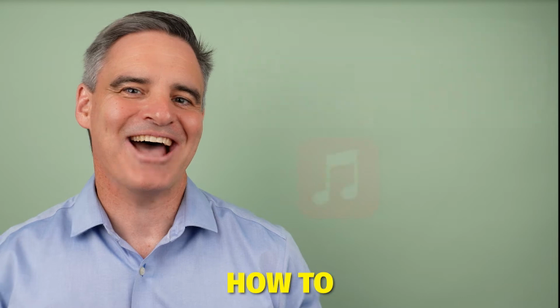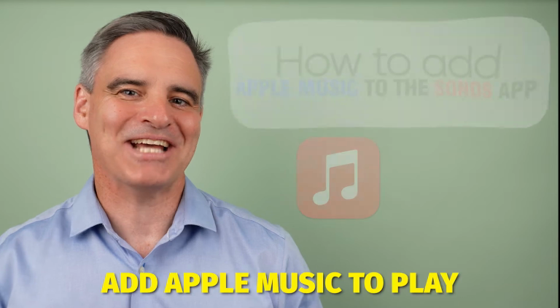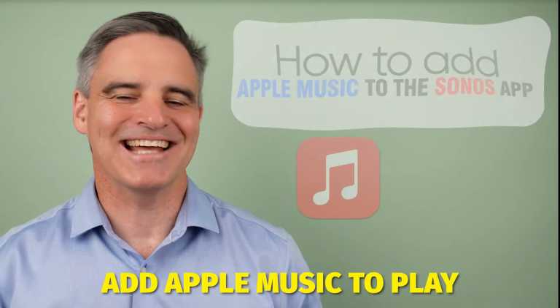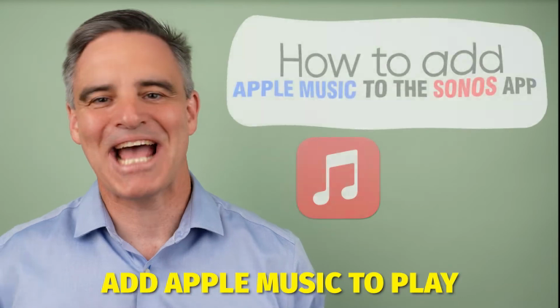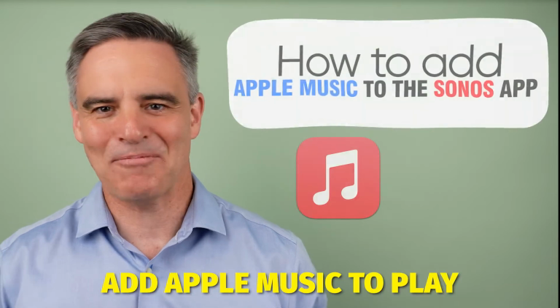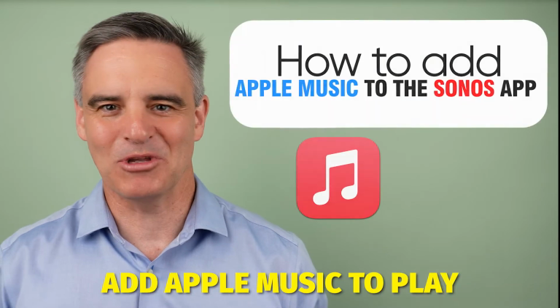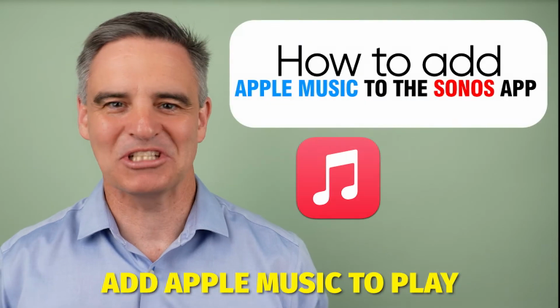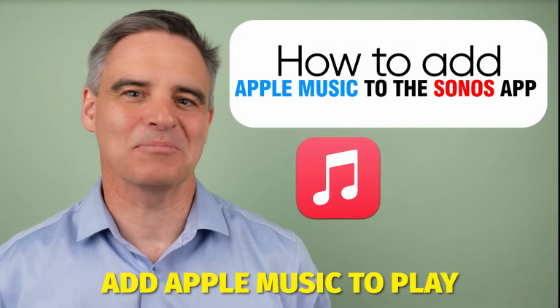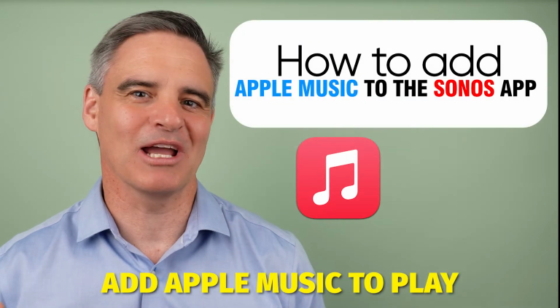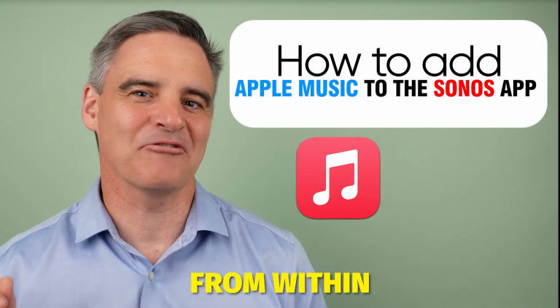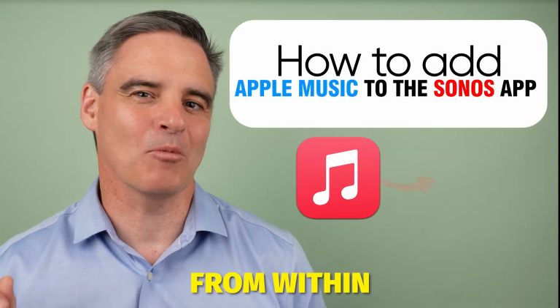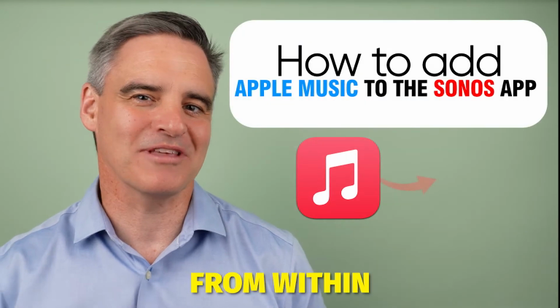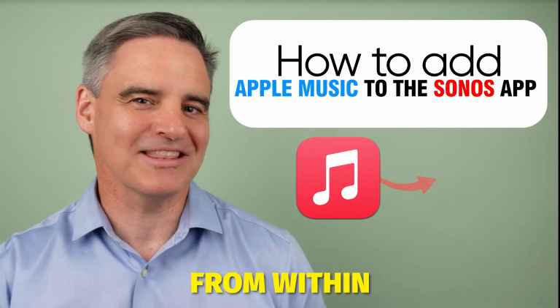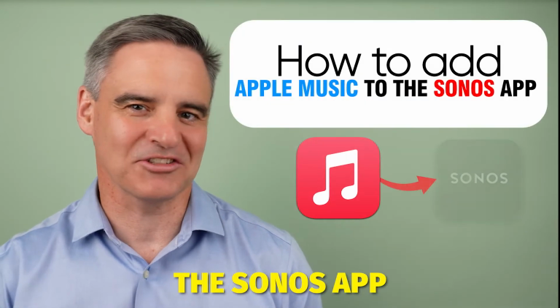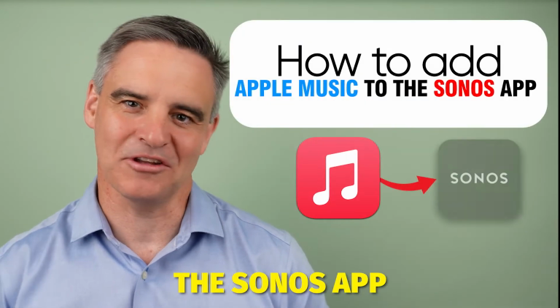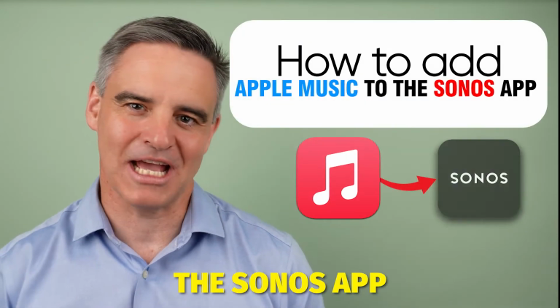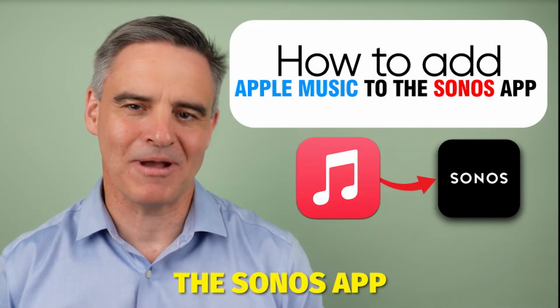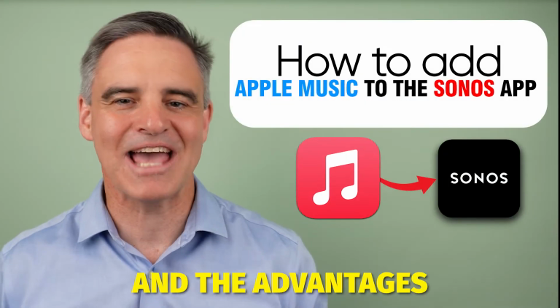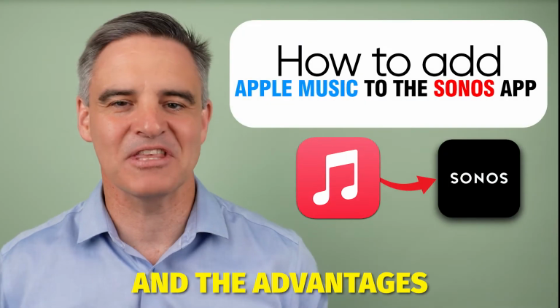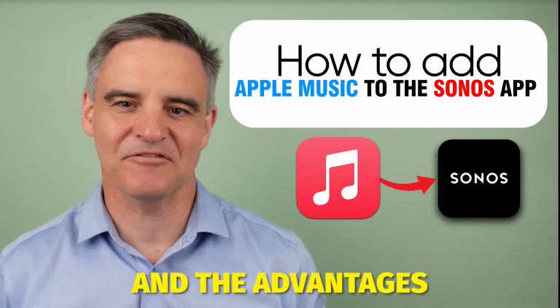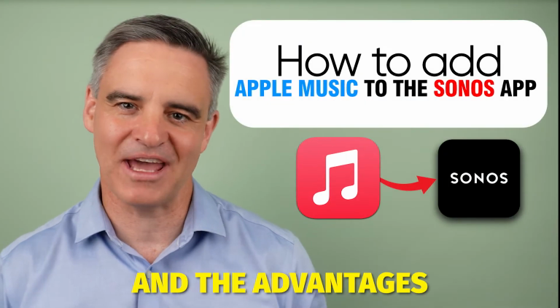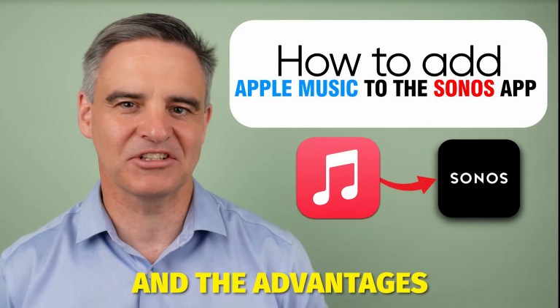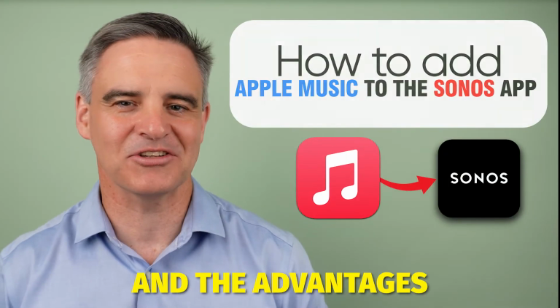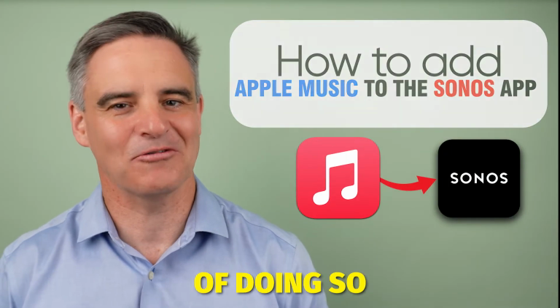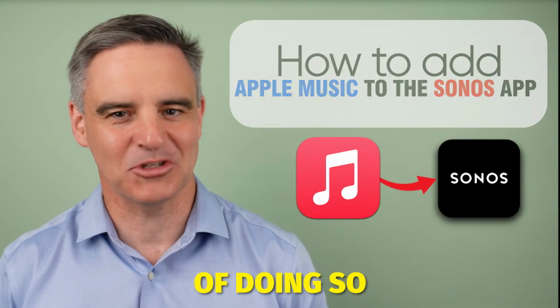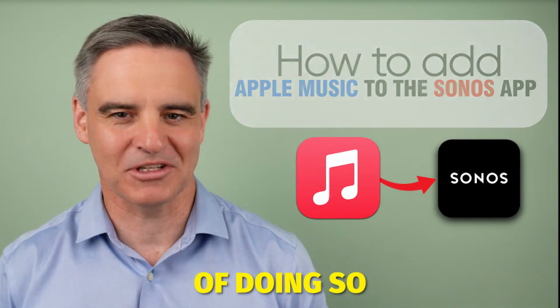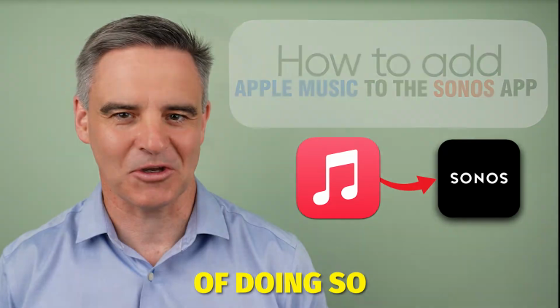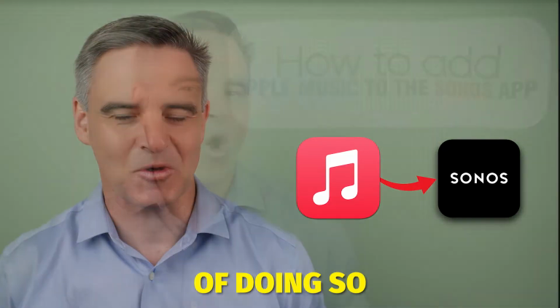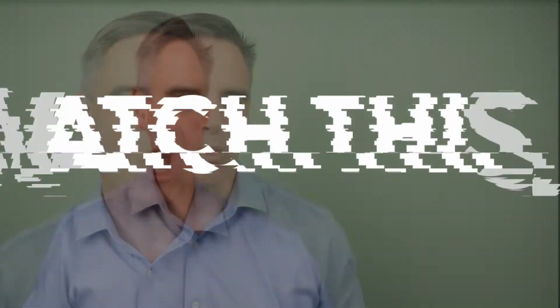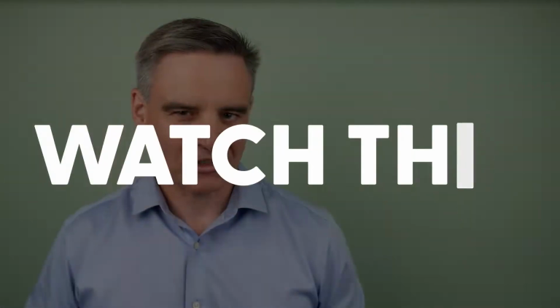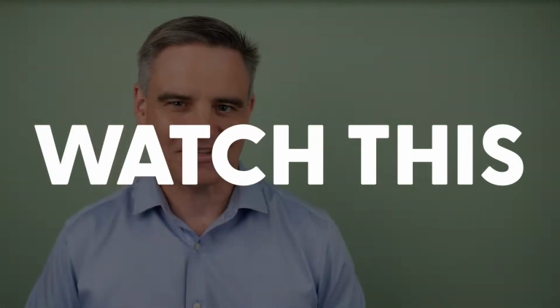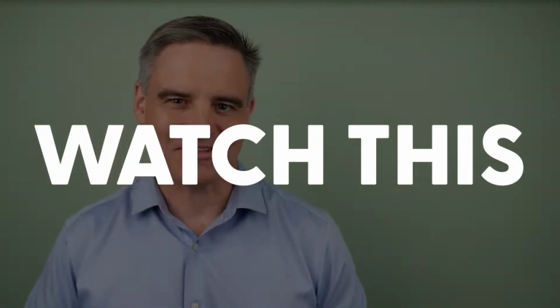How to add Apple Music to play from within the Sonos app and the advantages of doing so. Watch this.